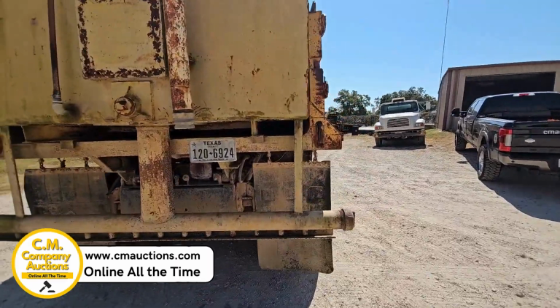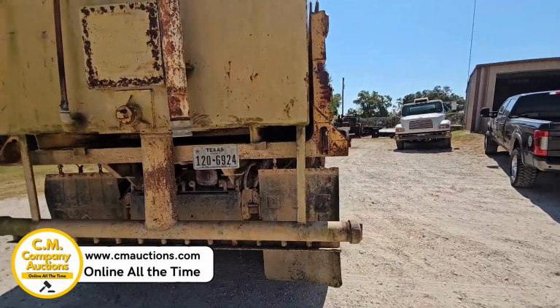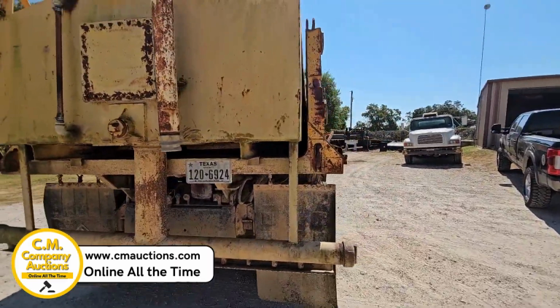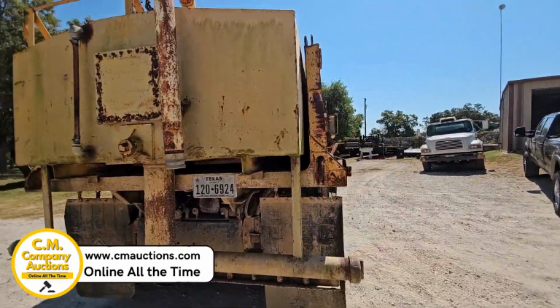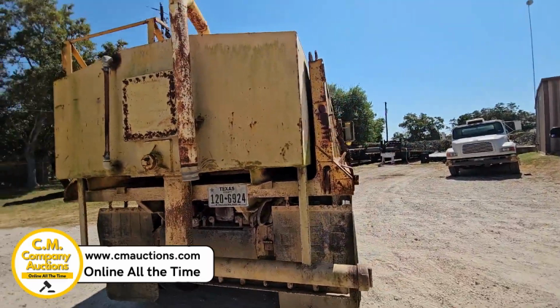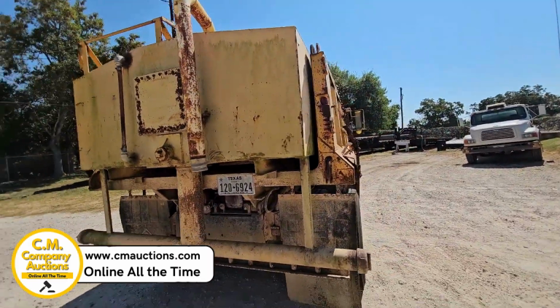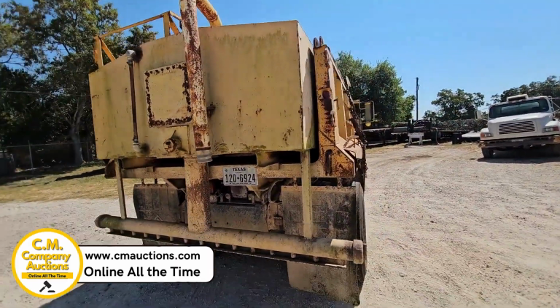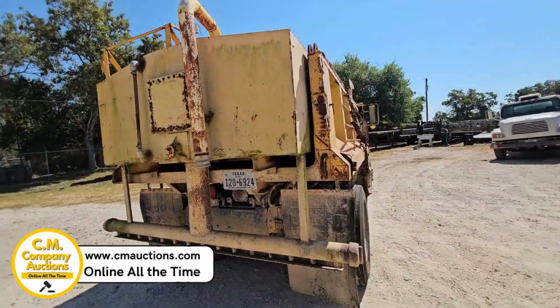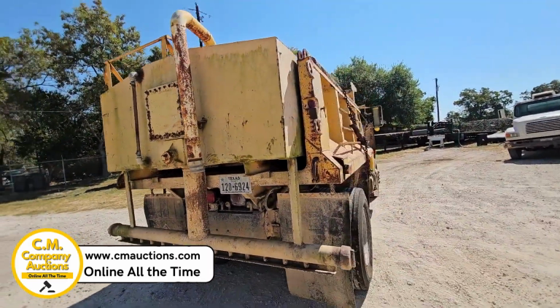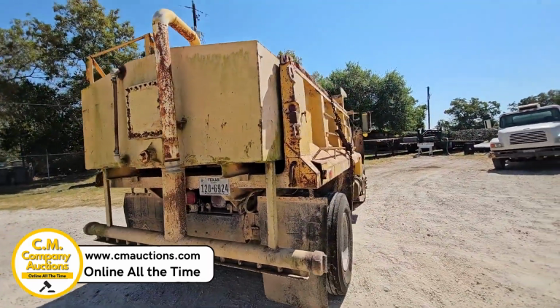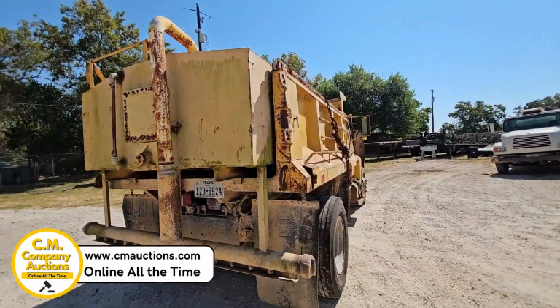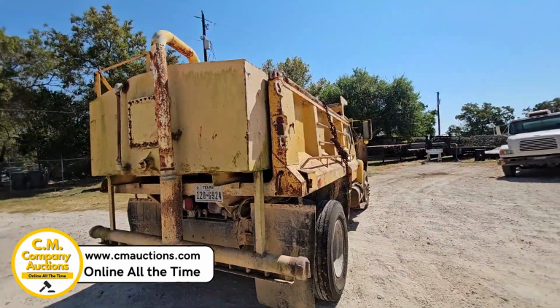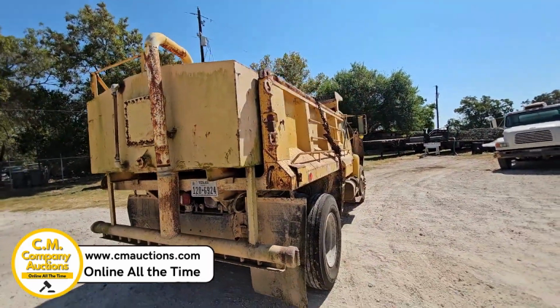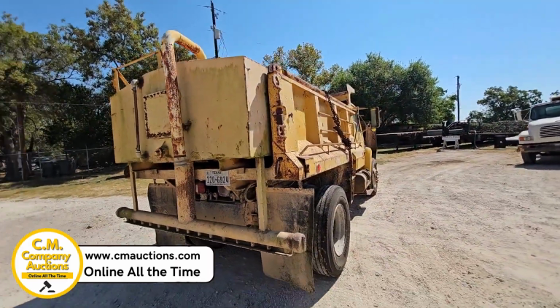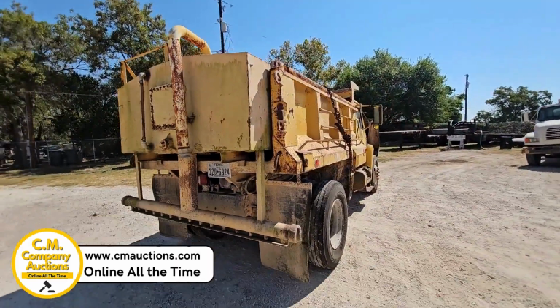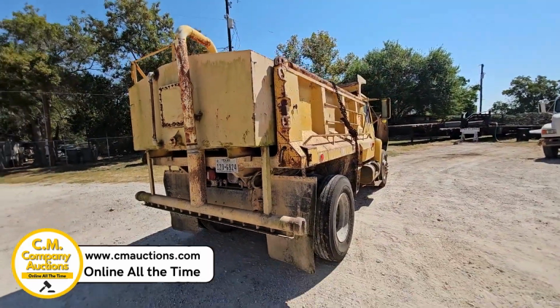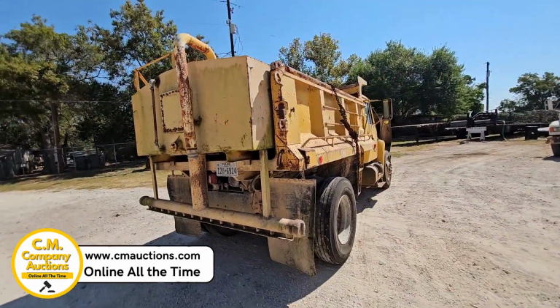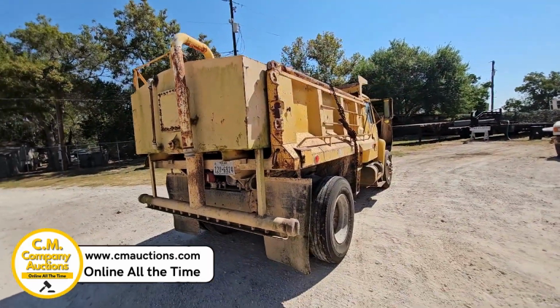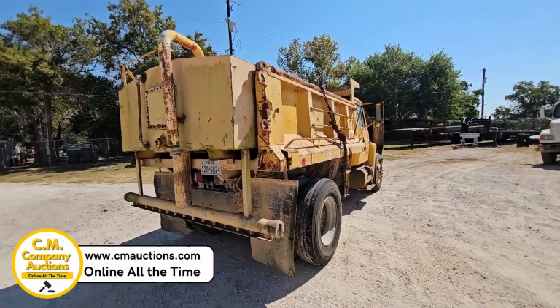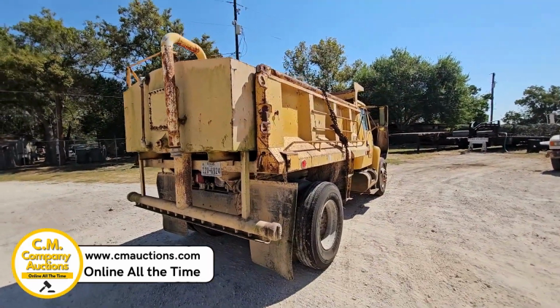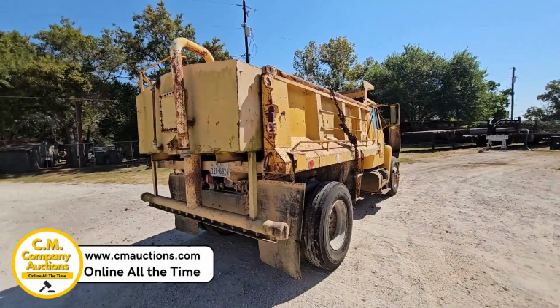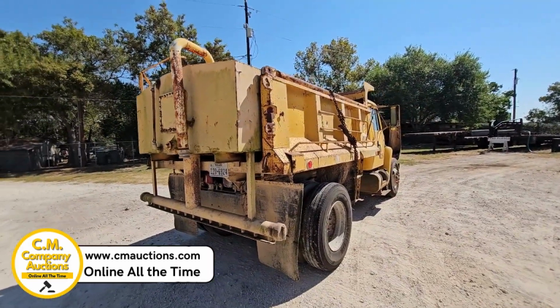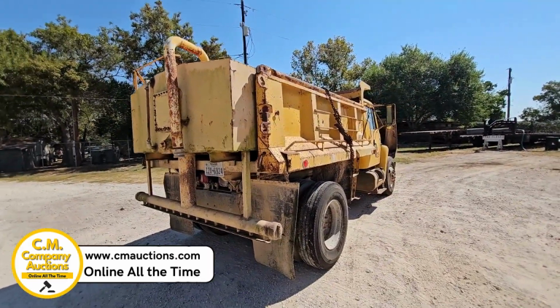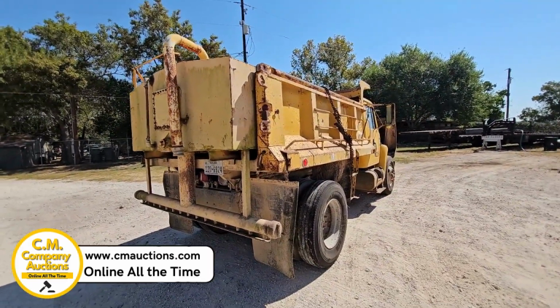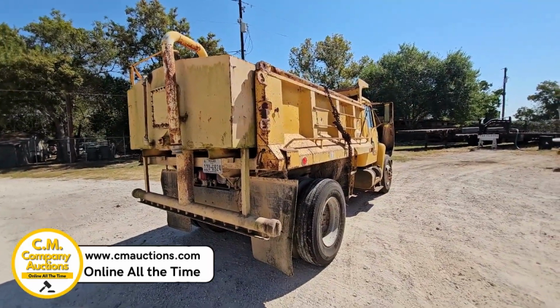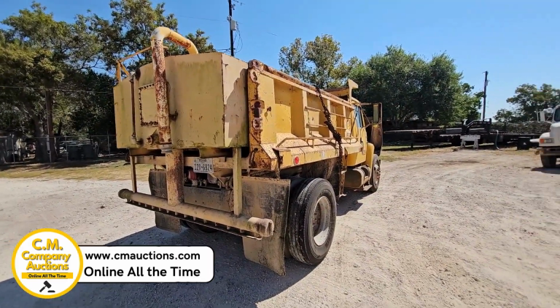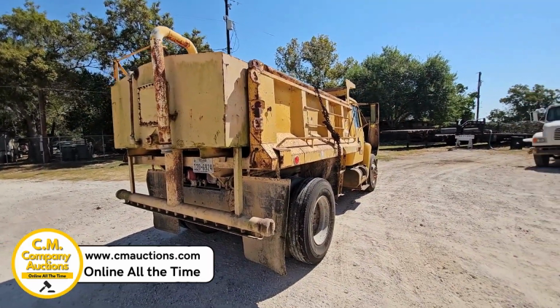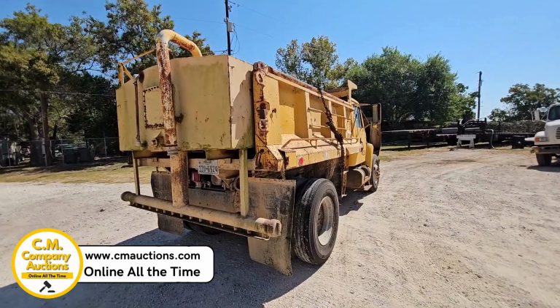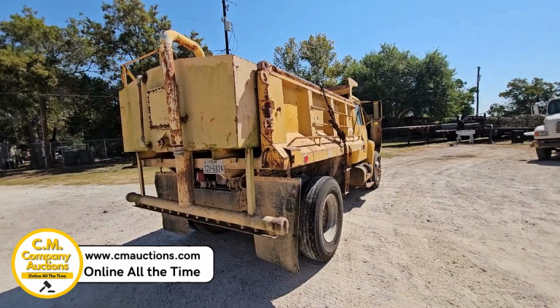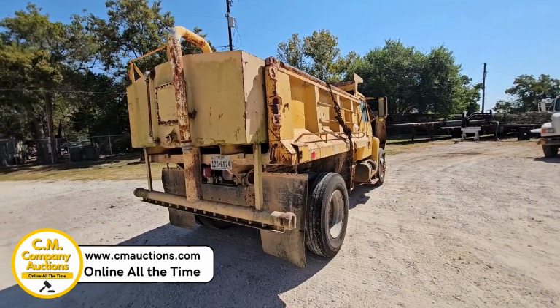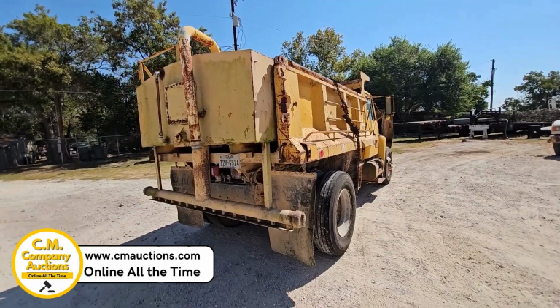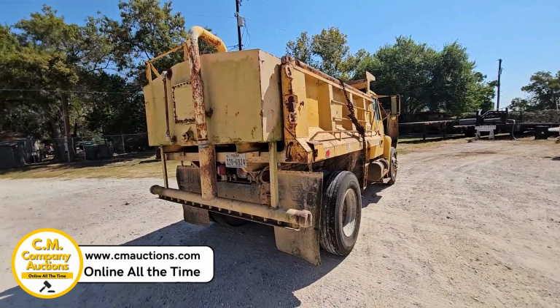Check it out online at cmoxies.com. No minimums, no reserves.